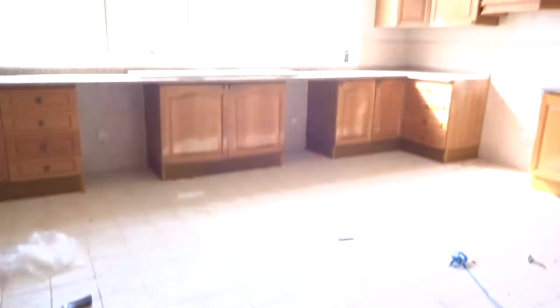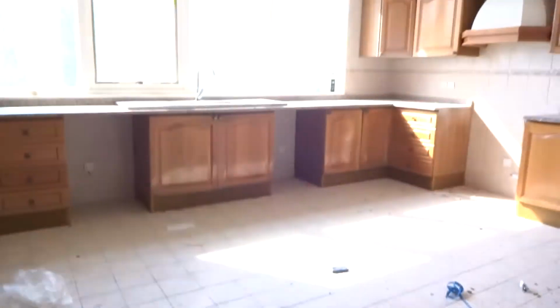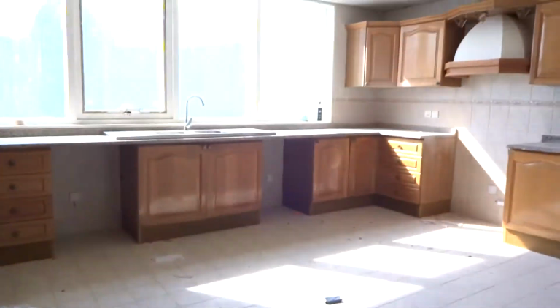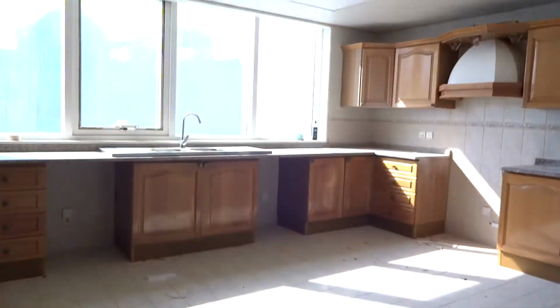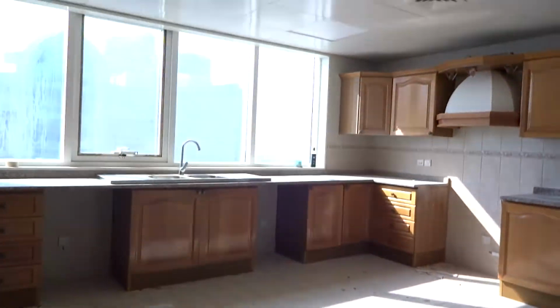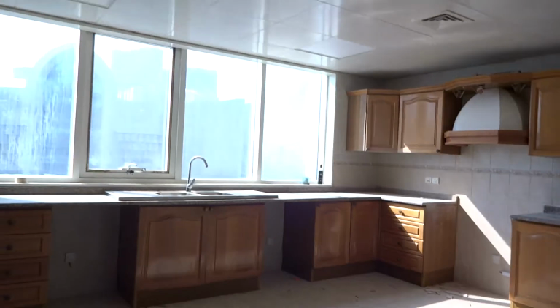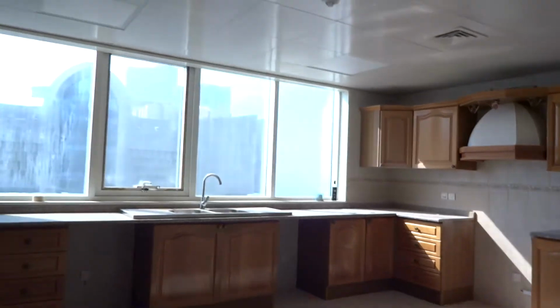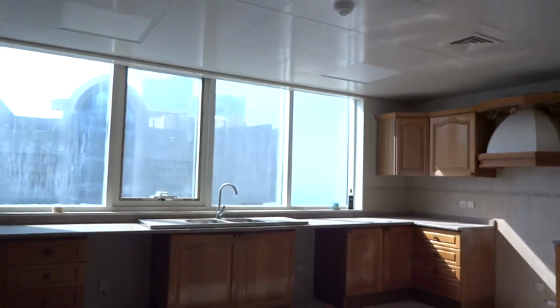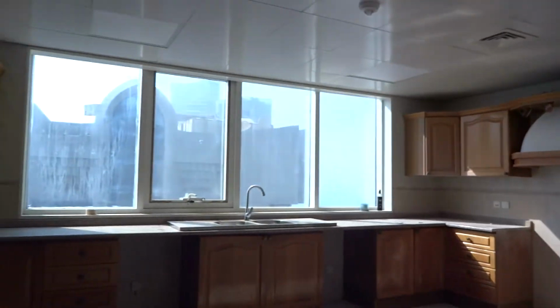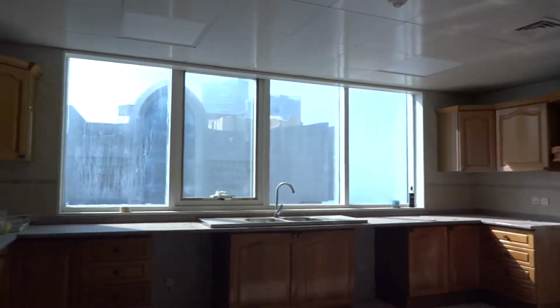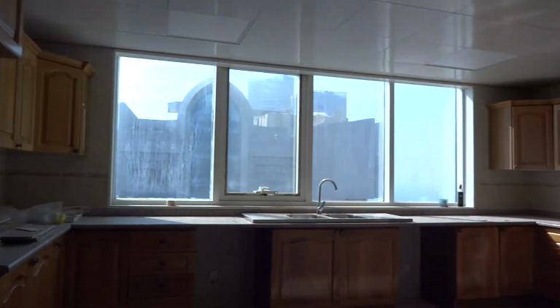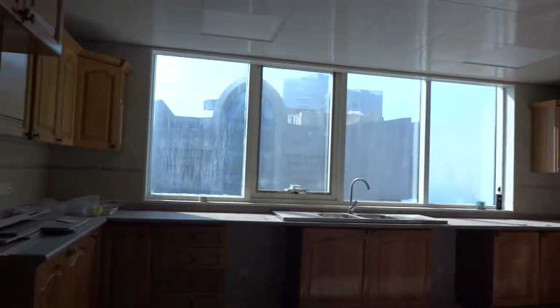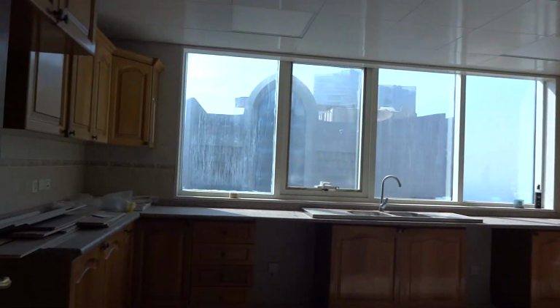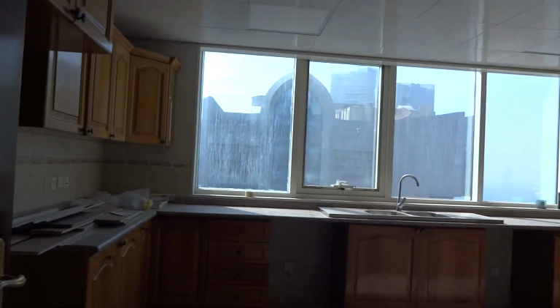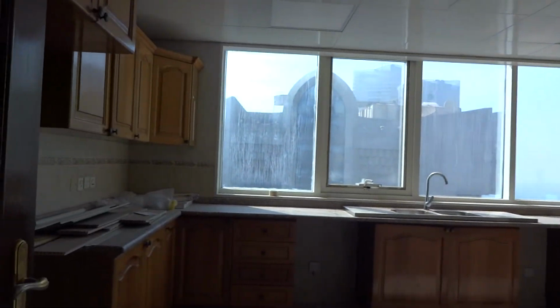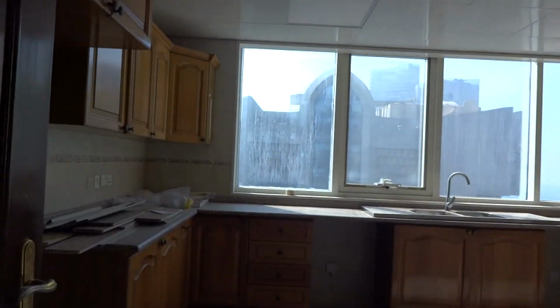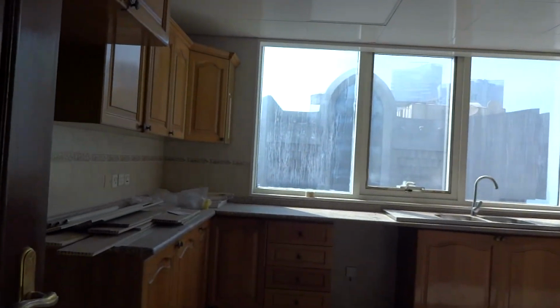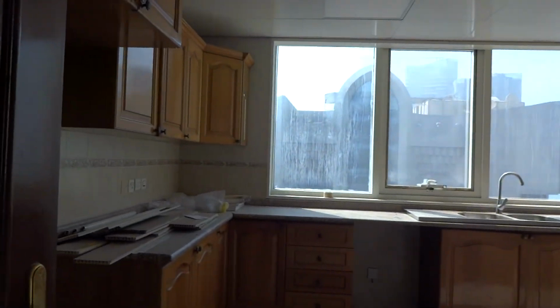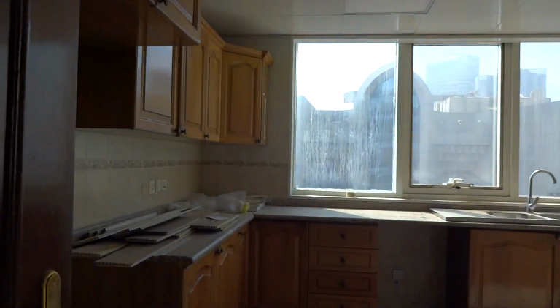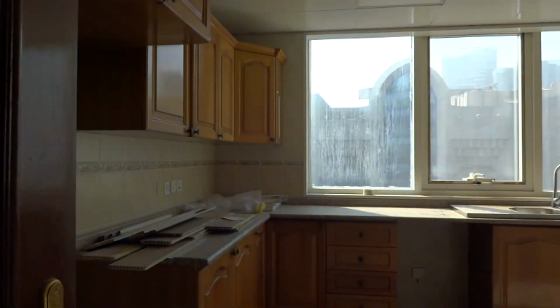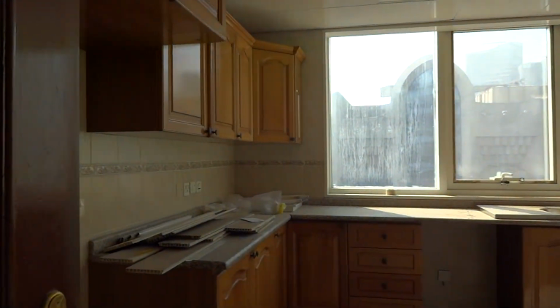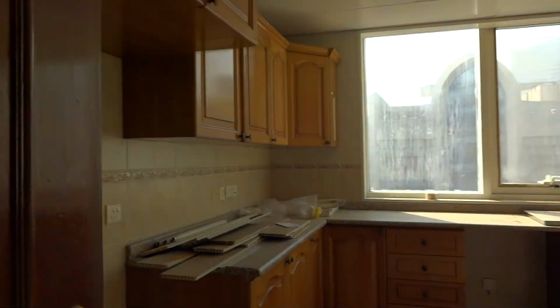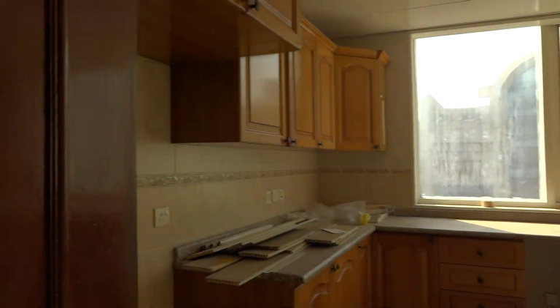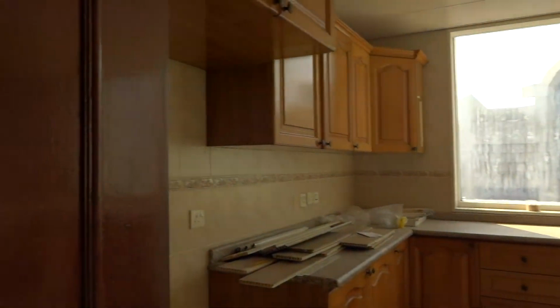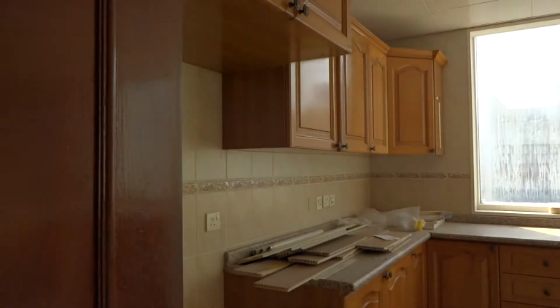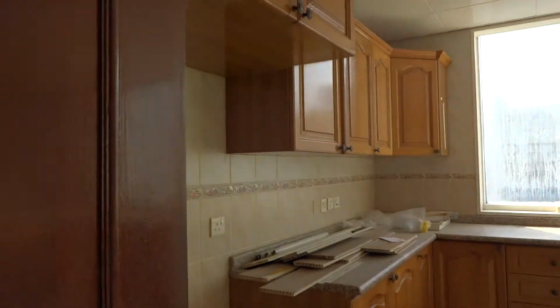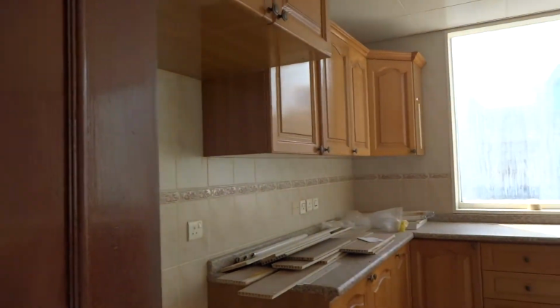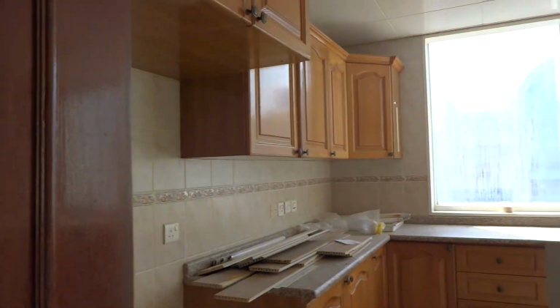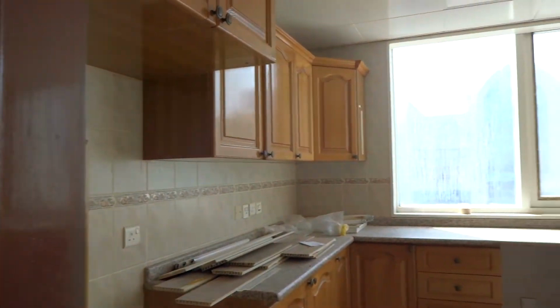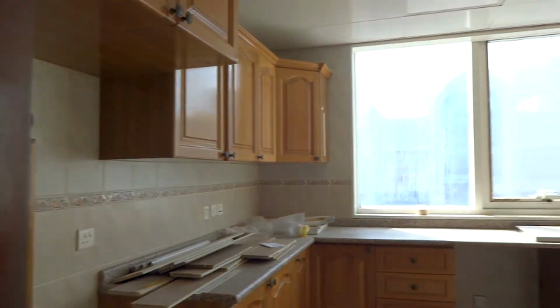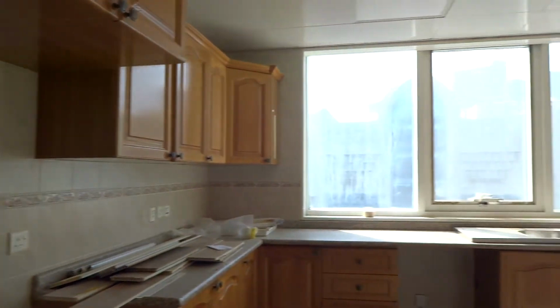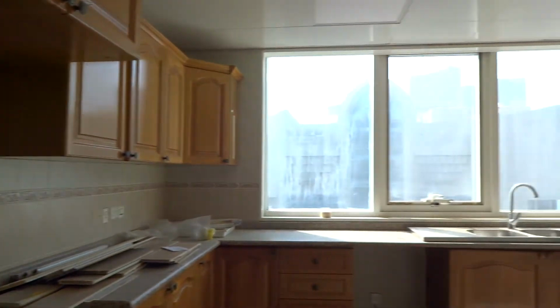And the kitchen — a massive size kitchen.